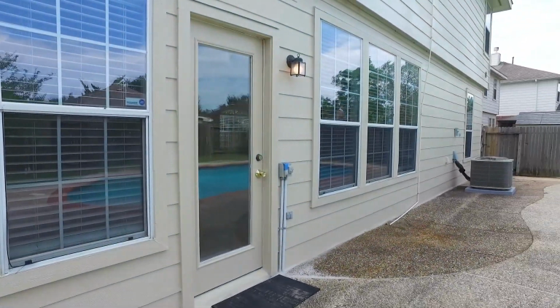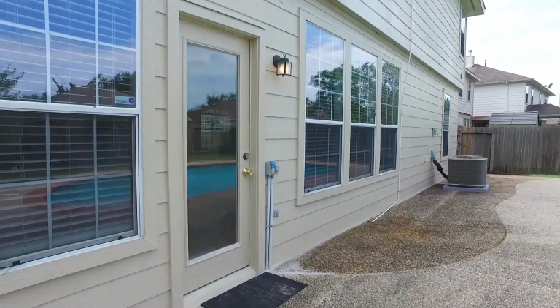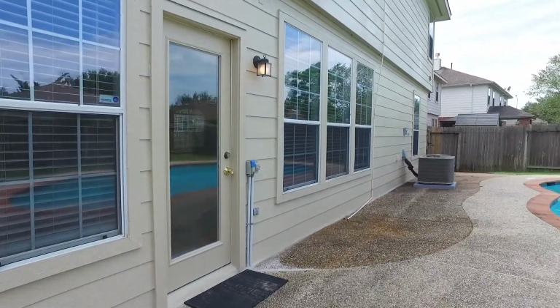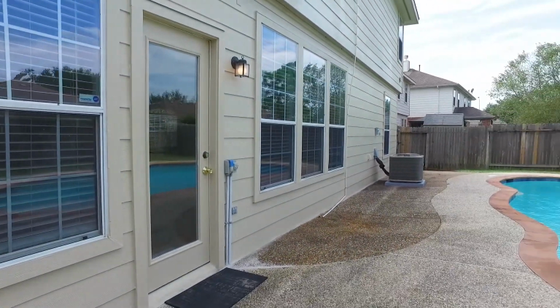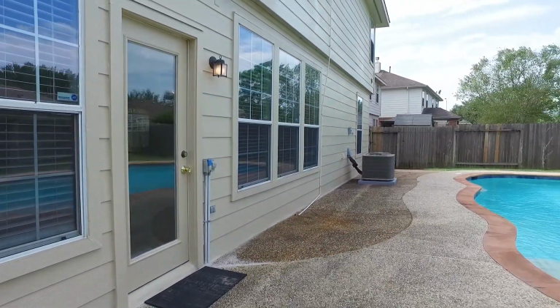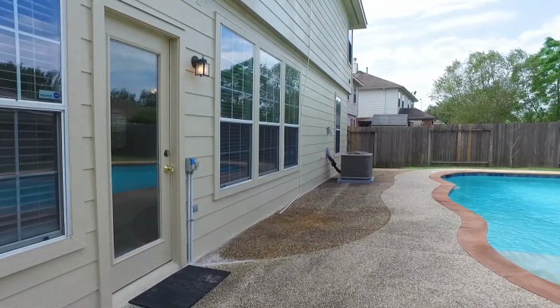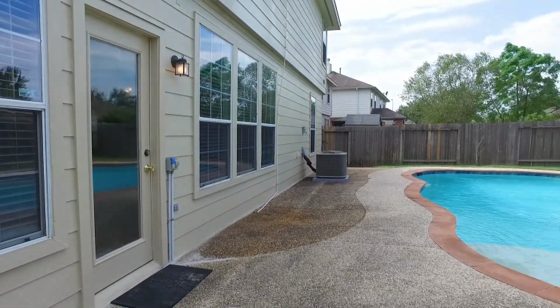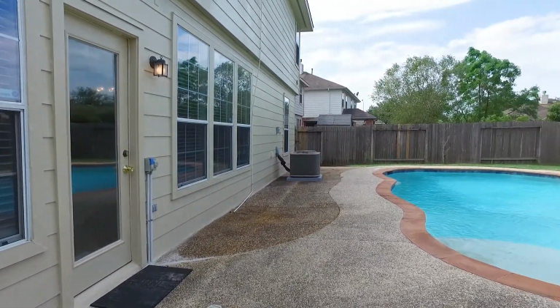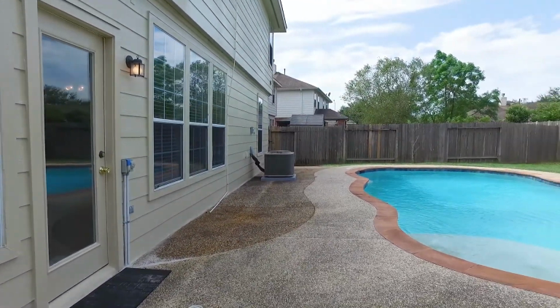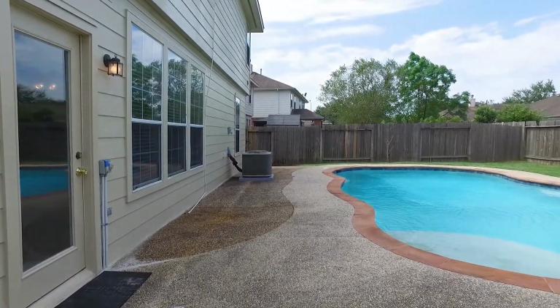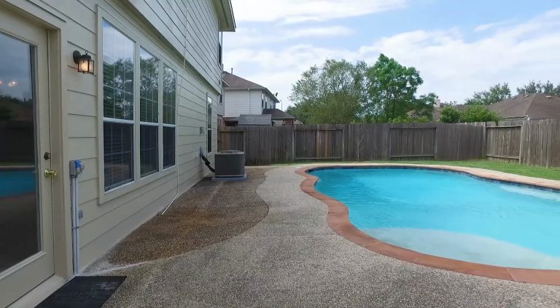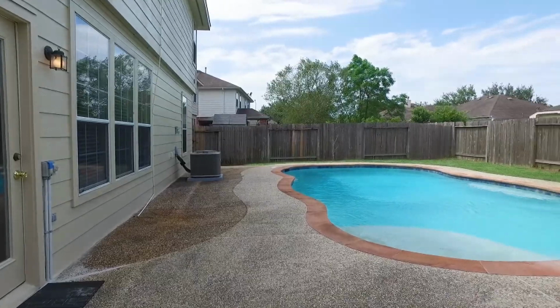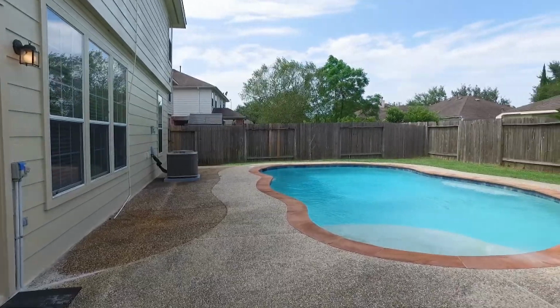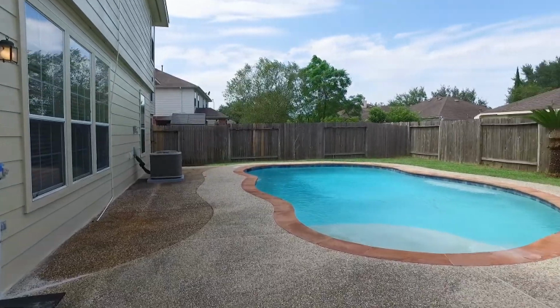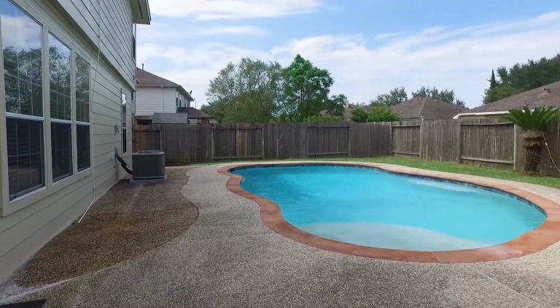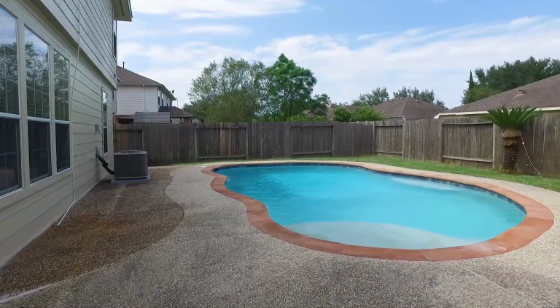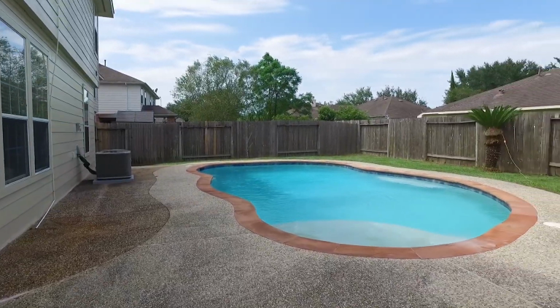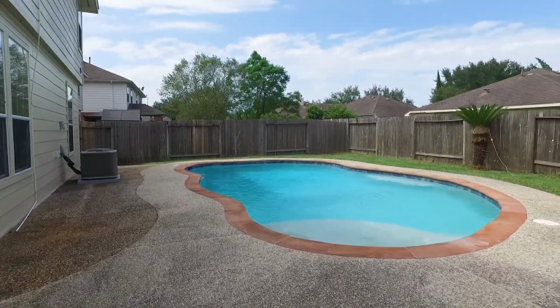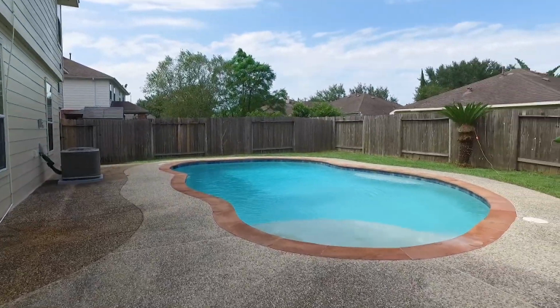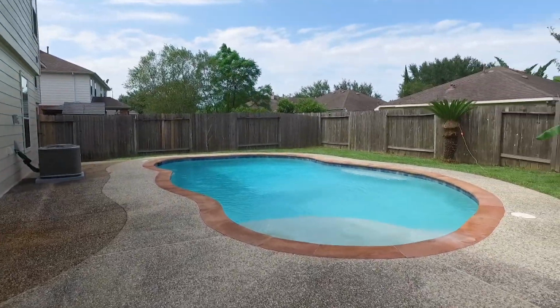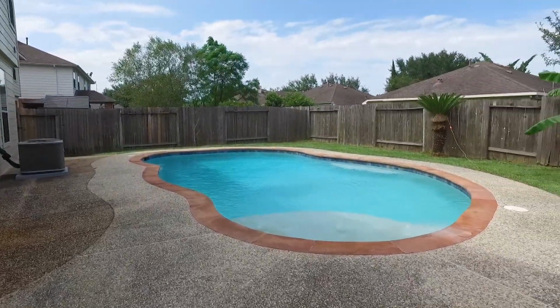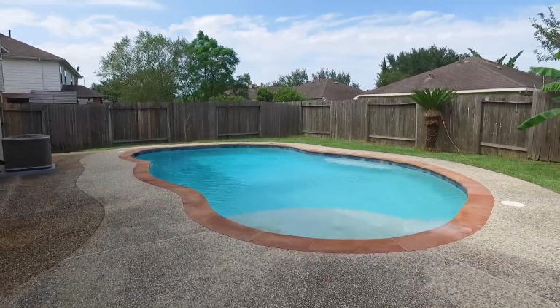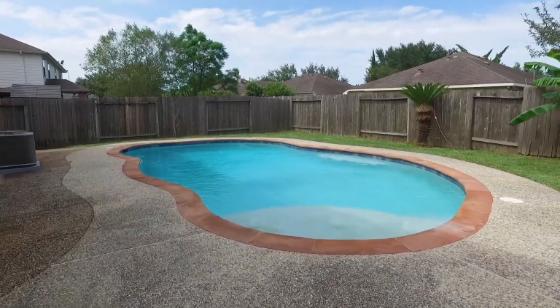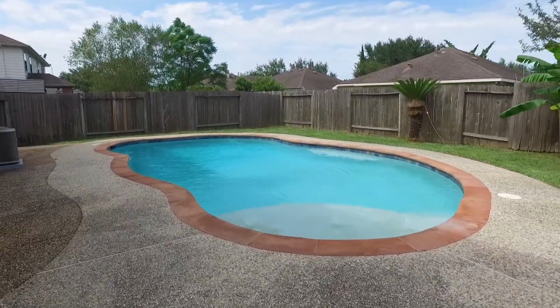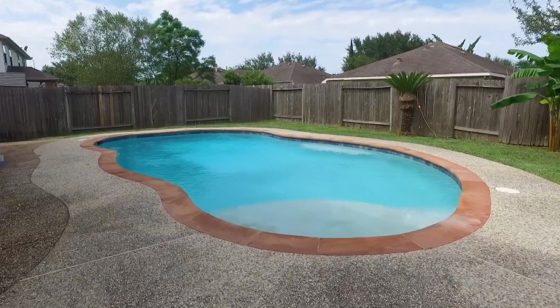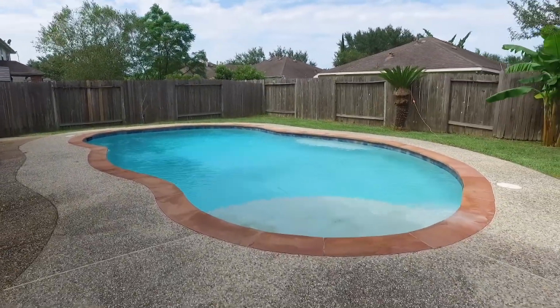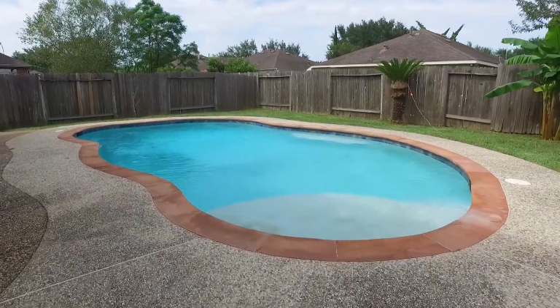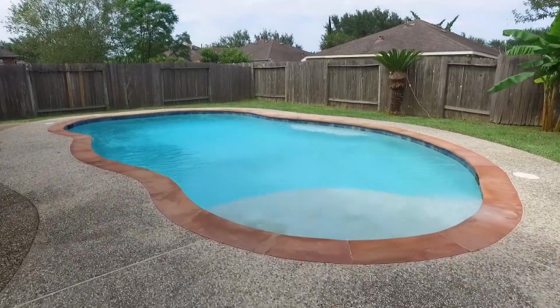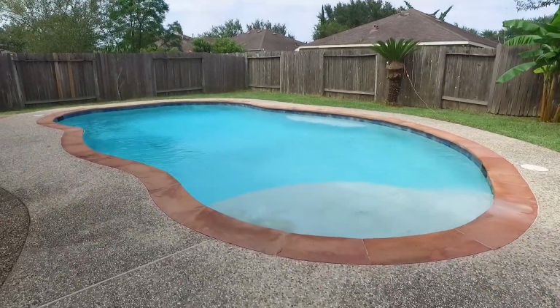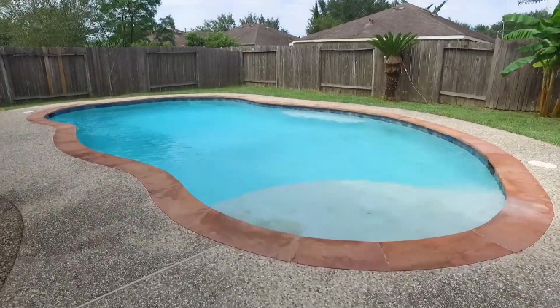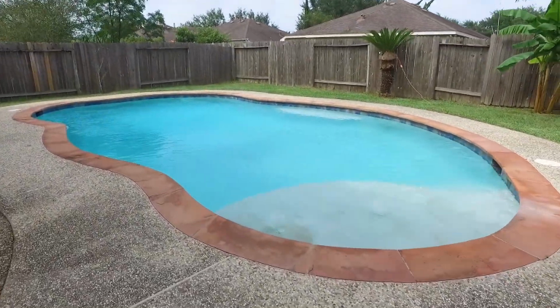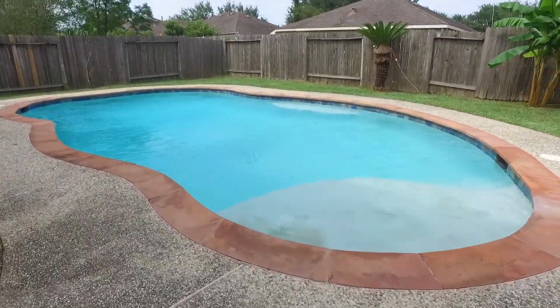Enjoy the in-ground pool, fully fenced in. You're not even far from the community pool, the playground, and tennis courts.